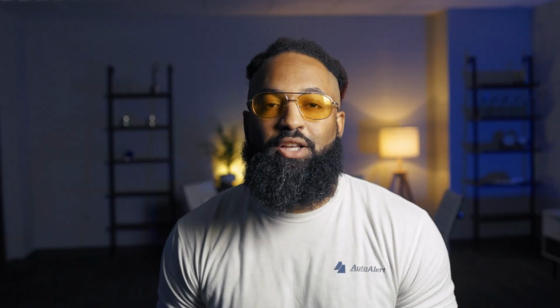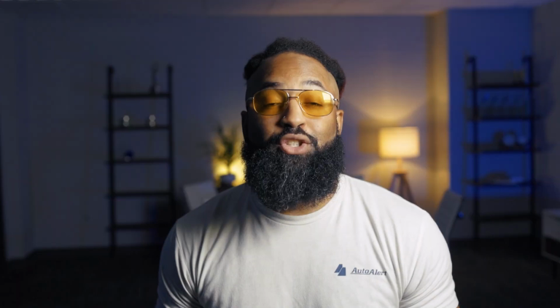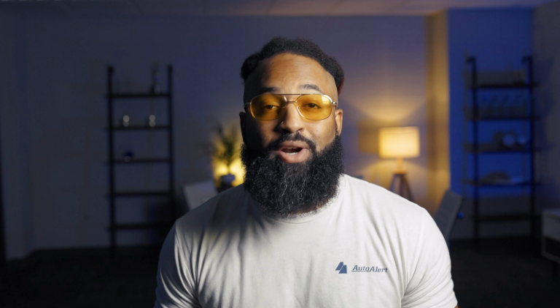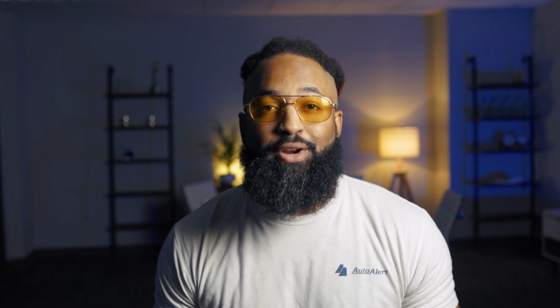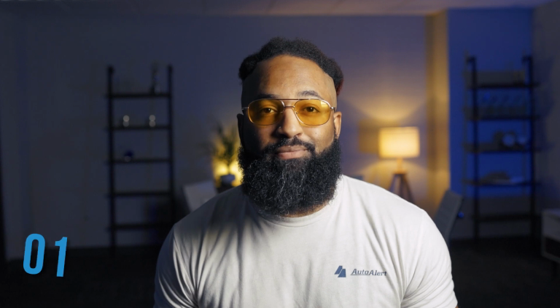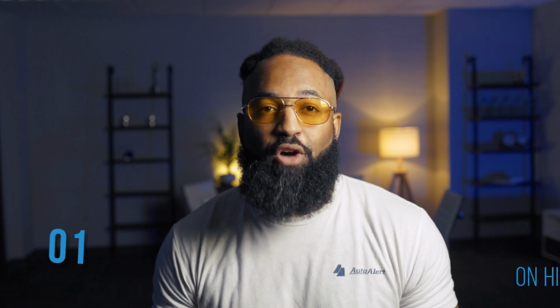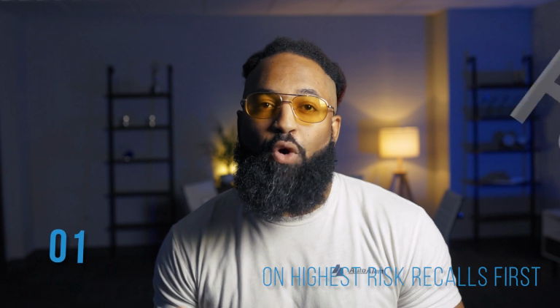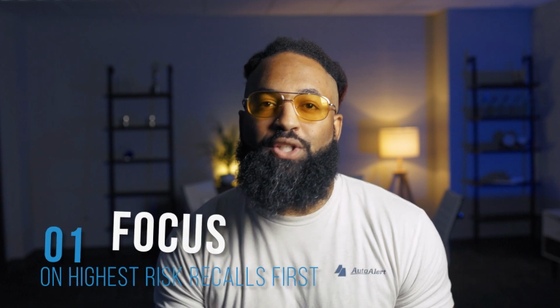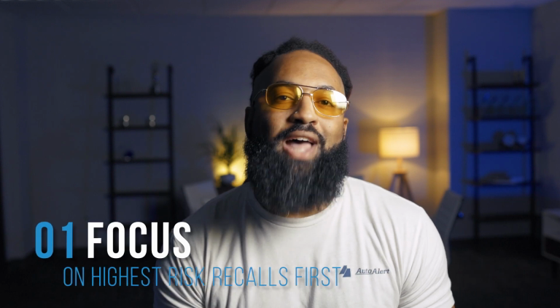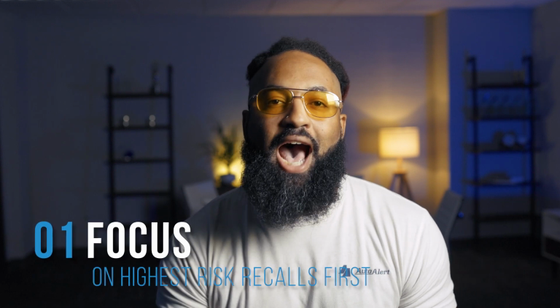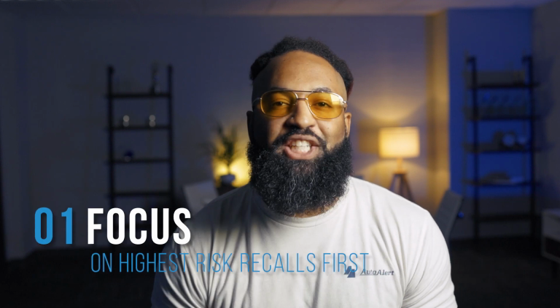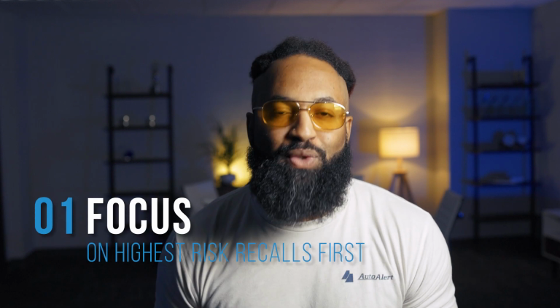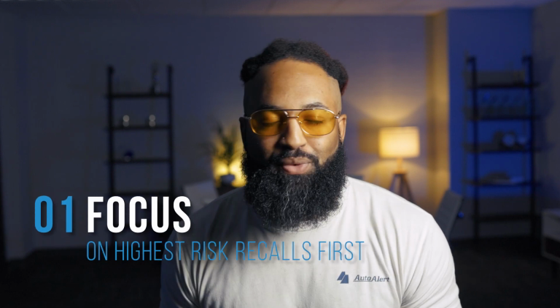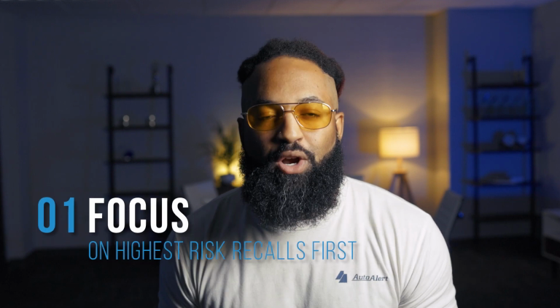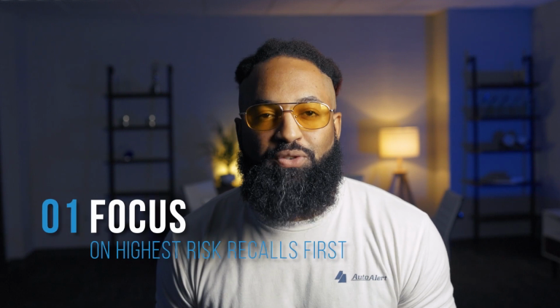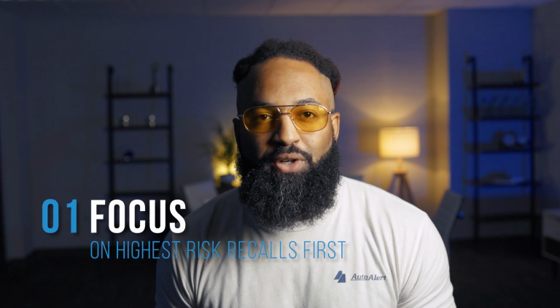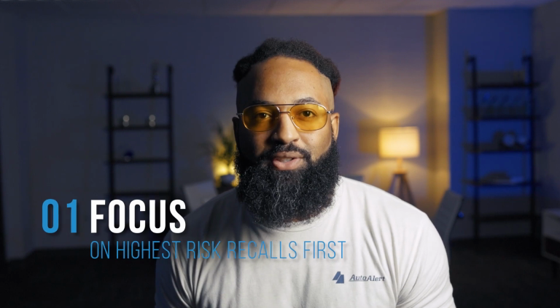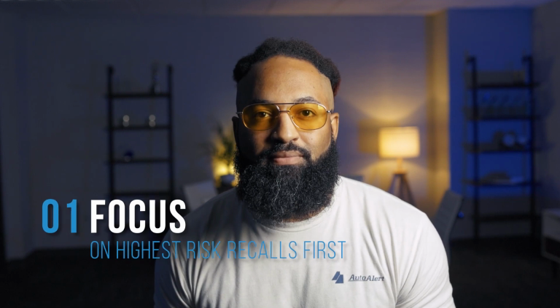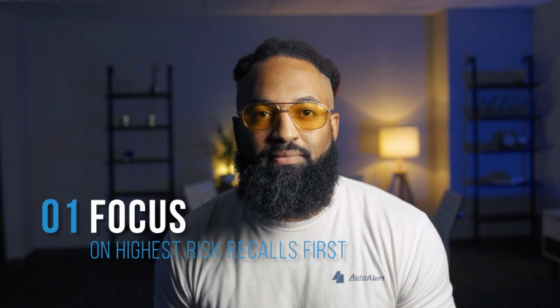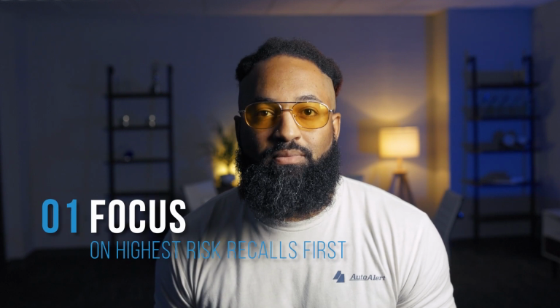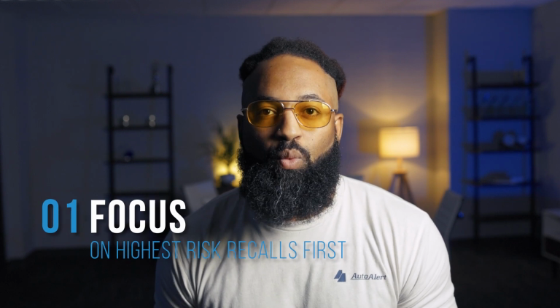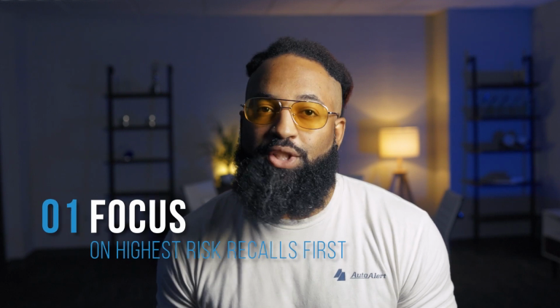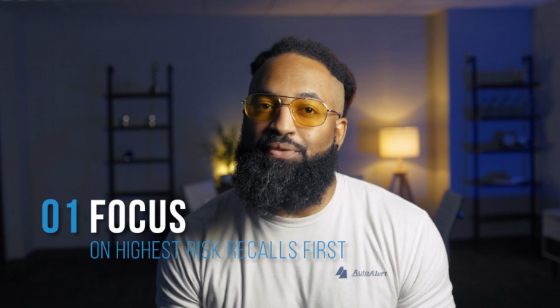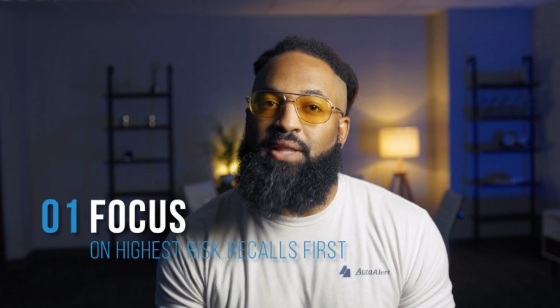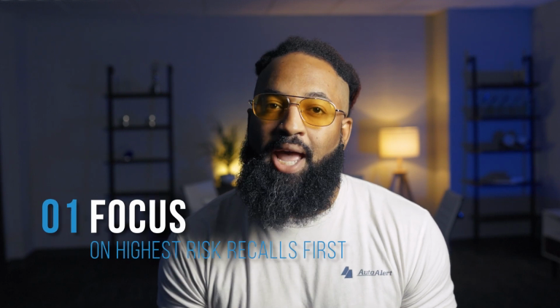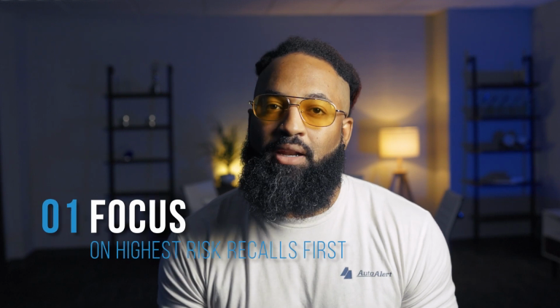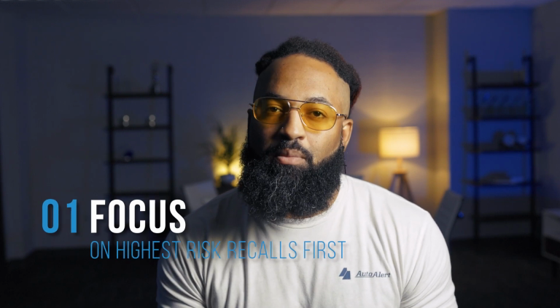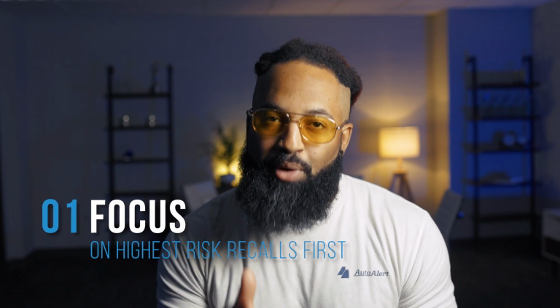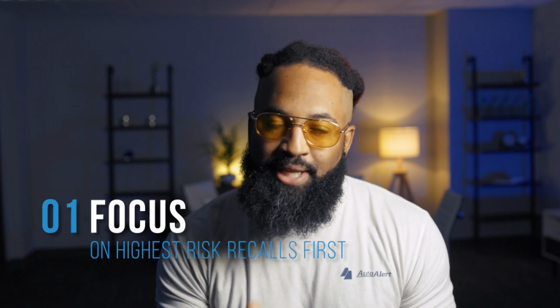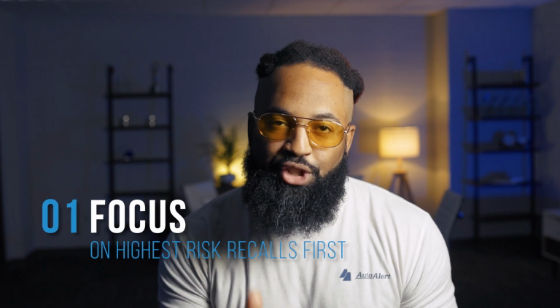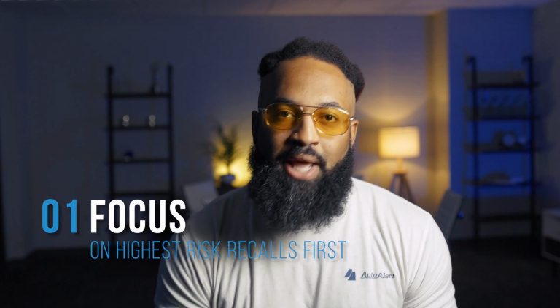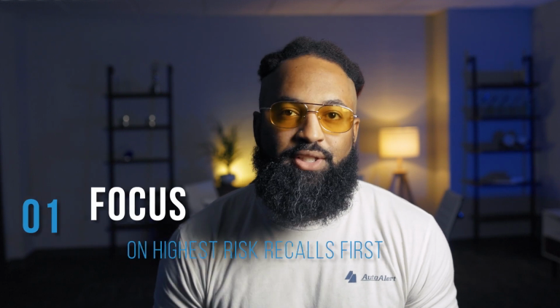Start here. Focus on the highest risk recalls first. Once you've done that, bring in the strategy.